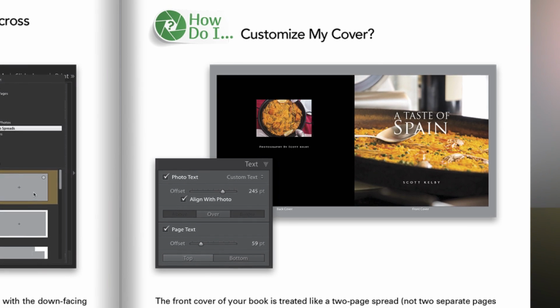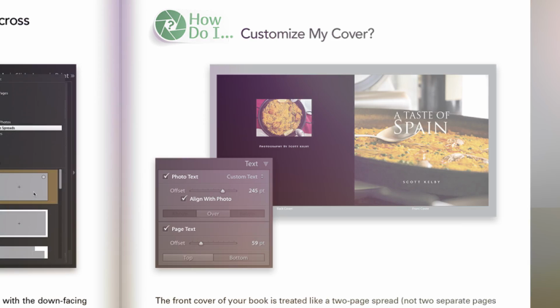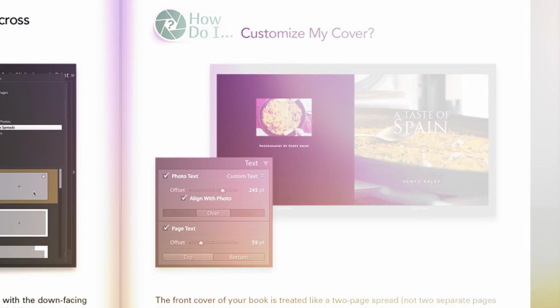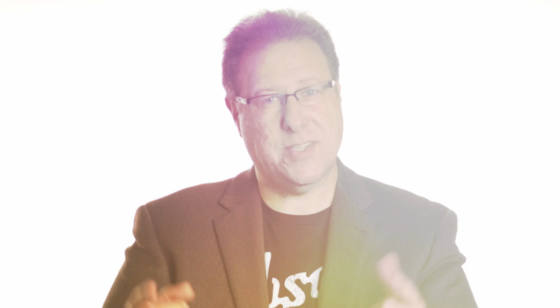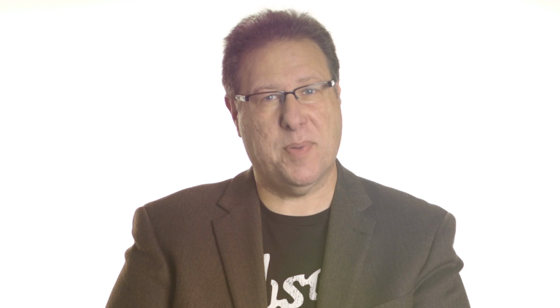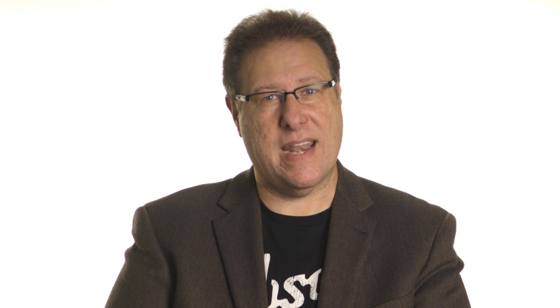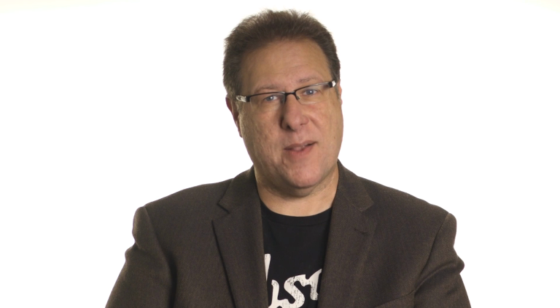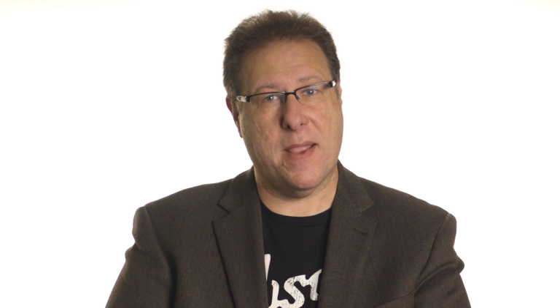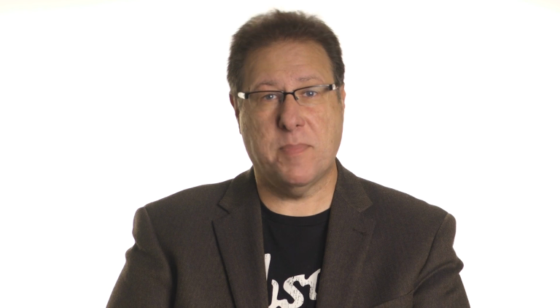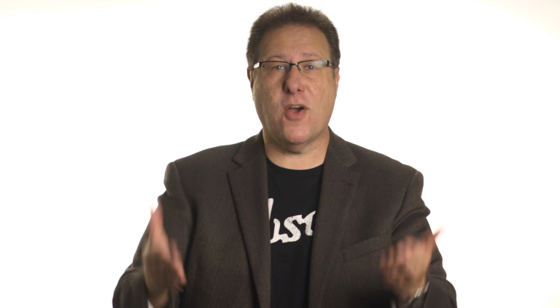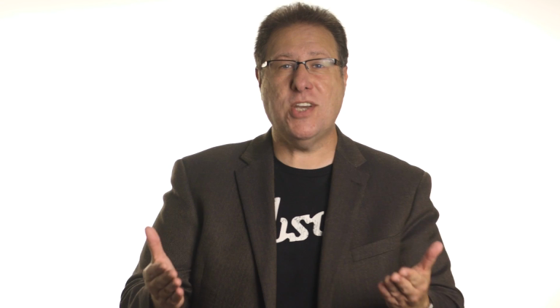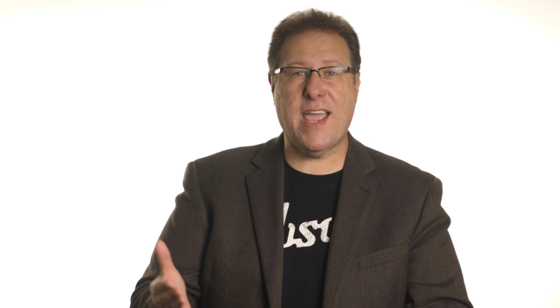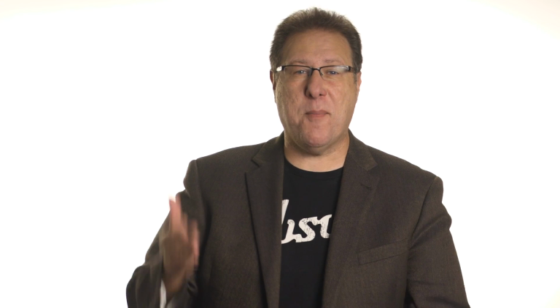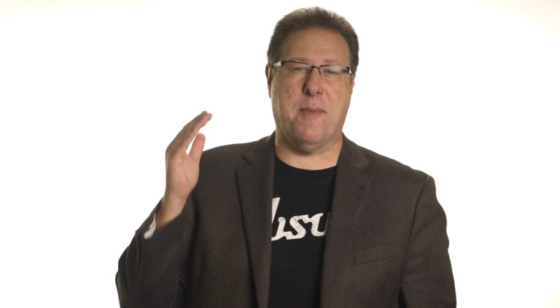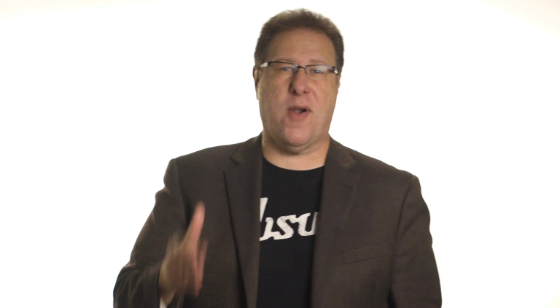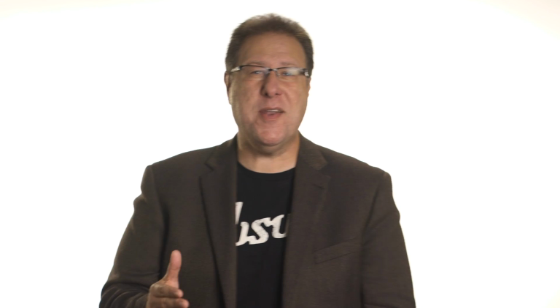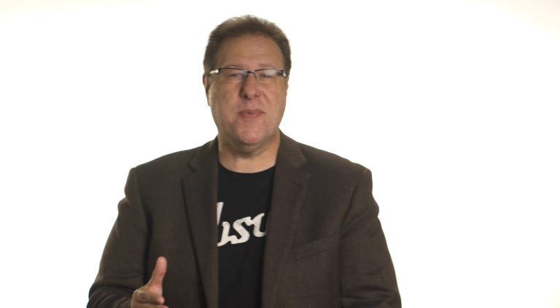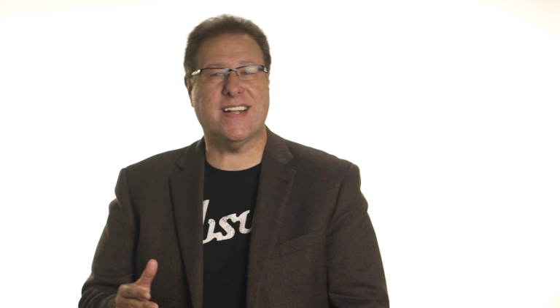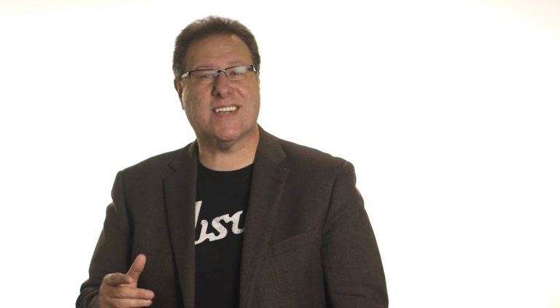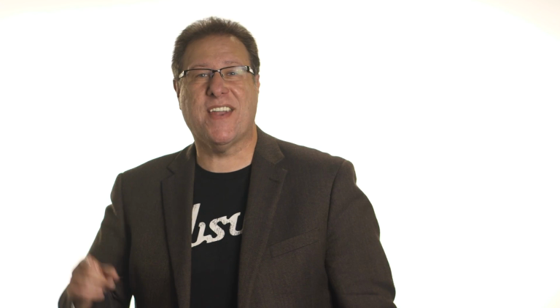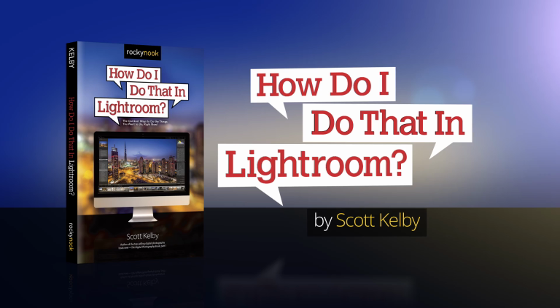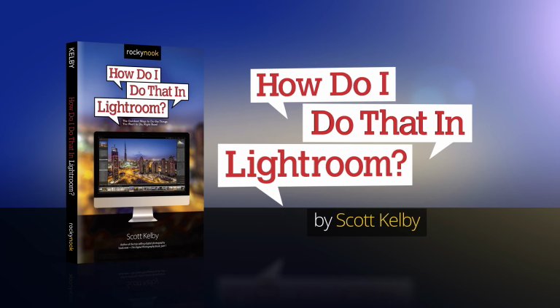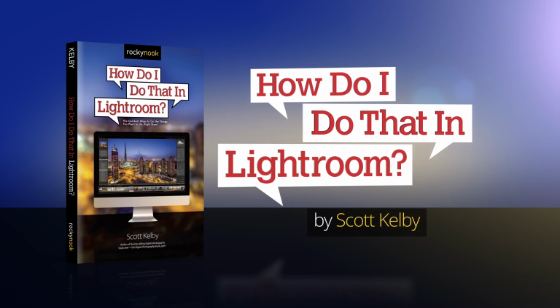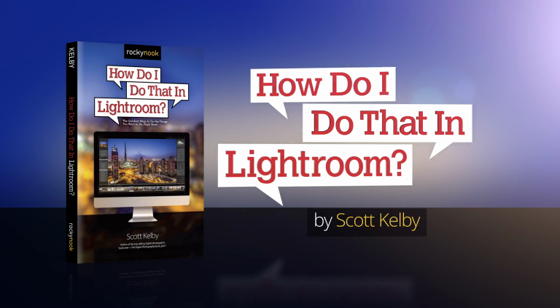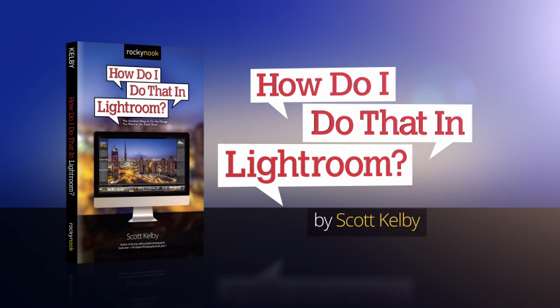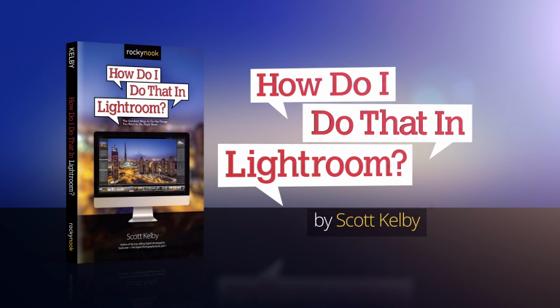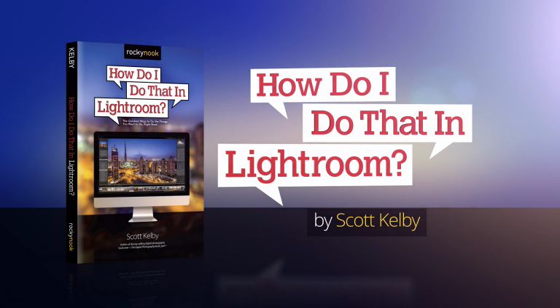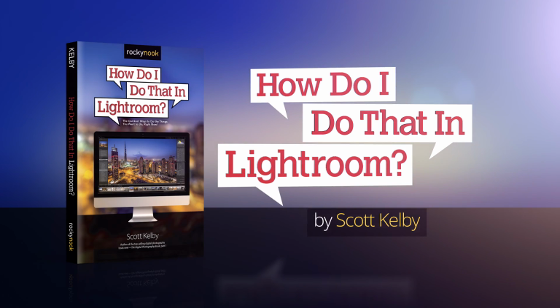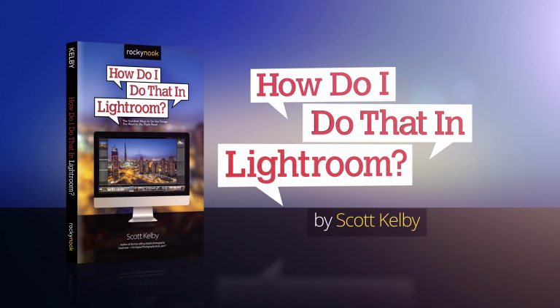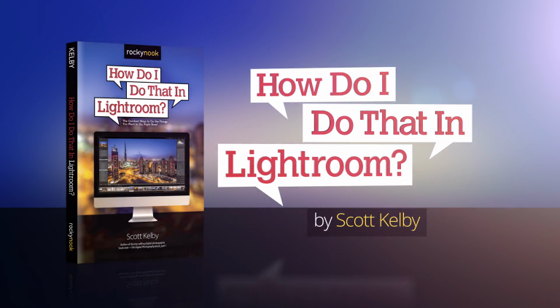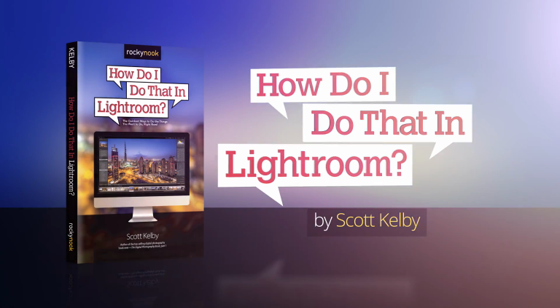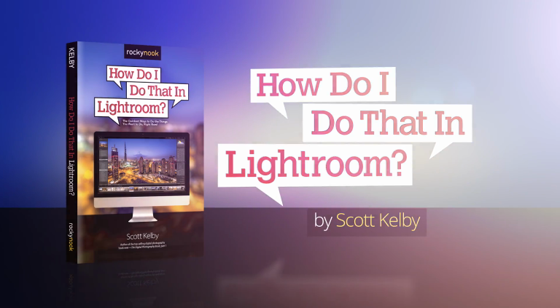Well, that's the plan anyway. So go check out my brand new book — it's called How Do I Do That in Lightroom?